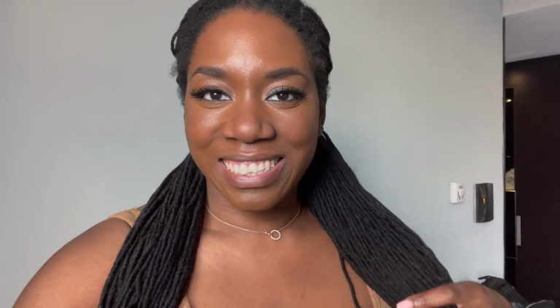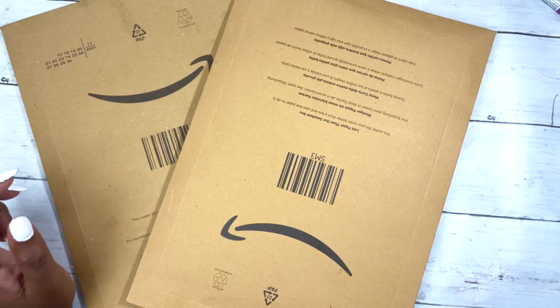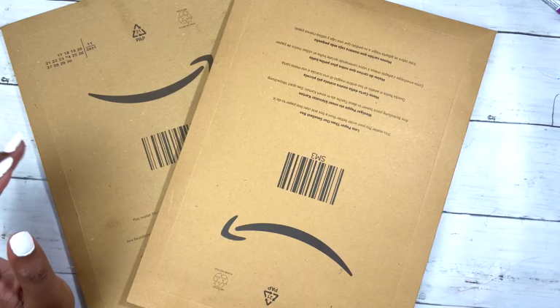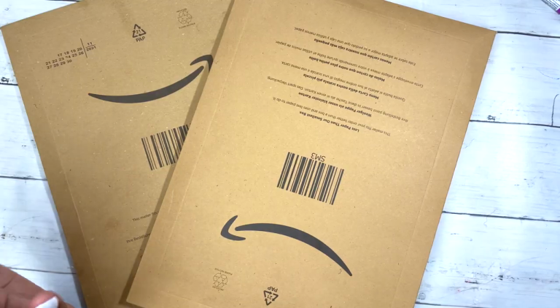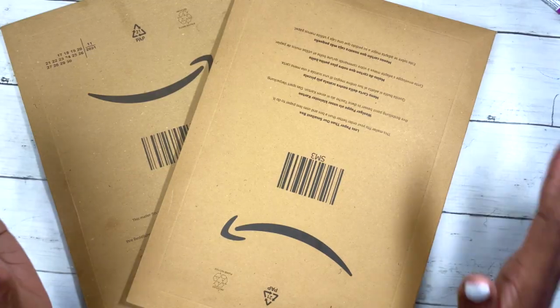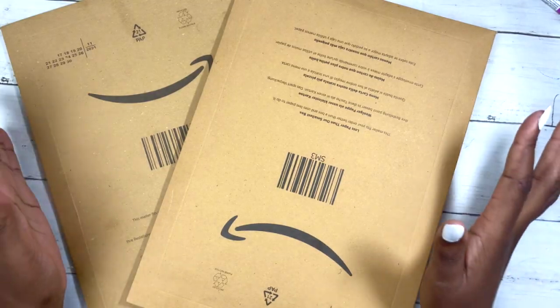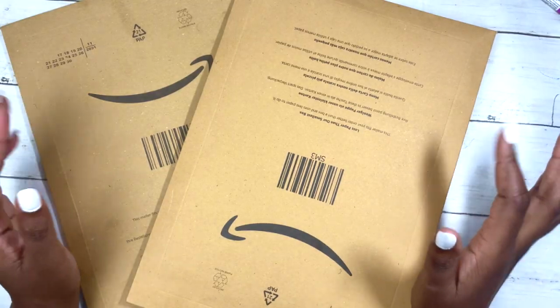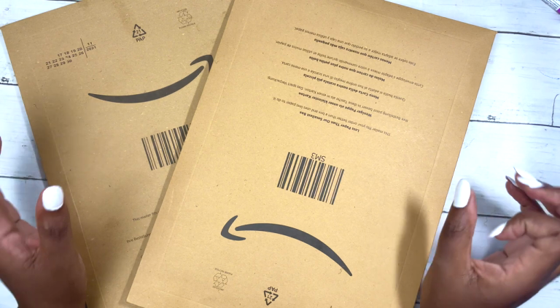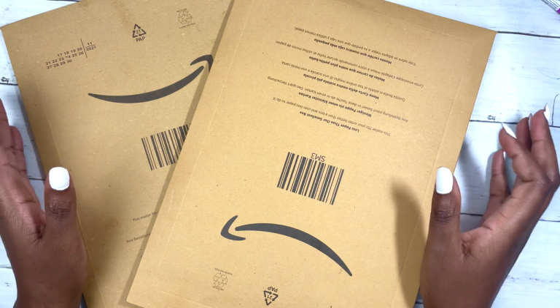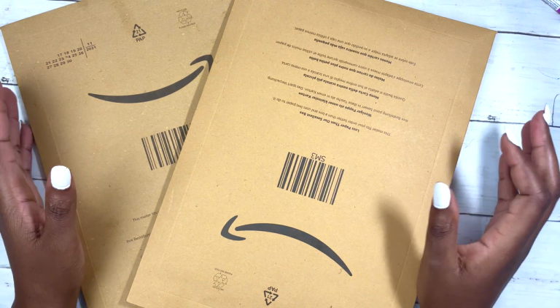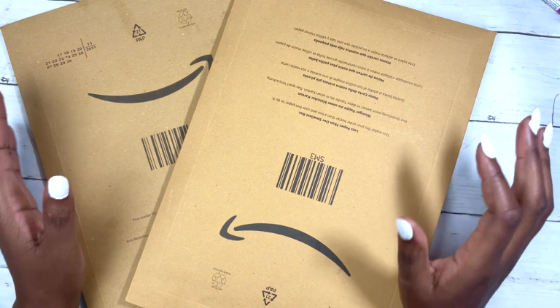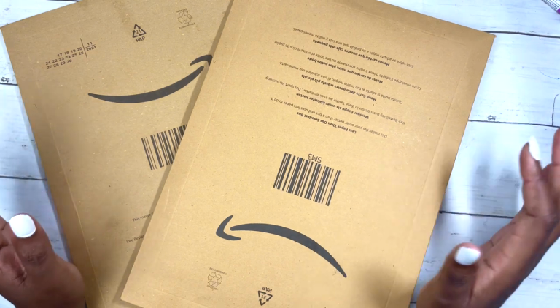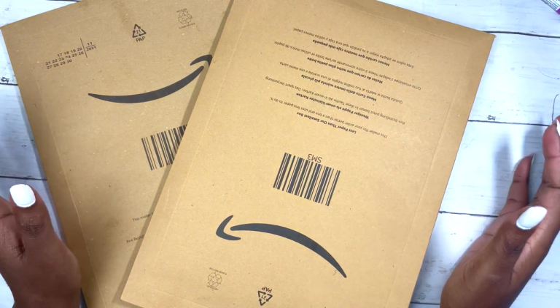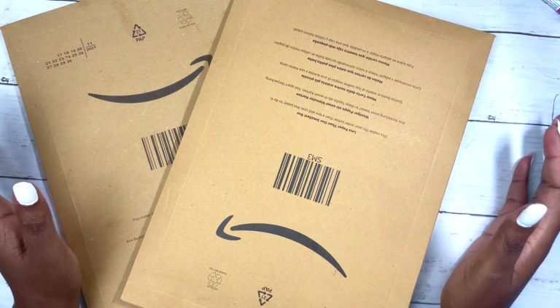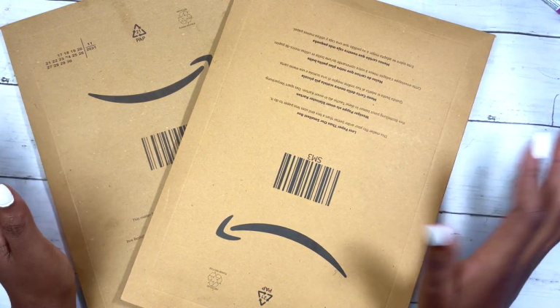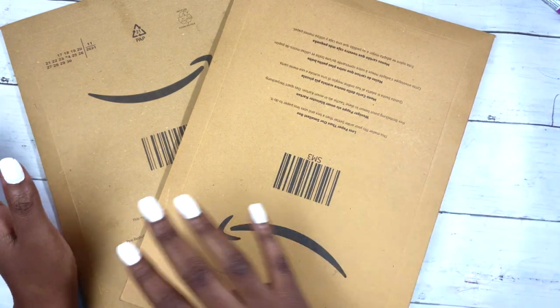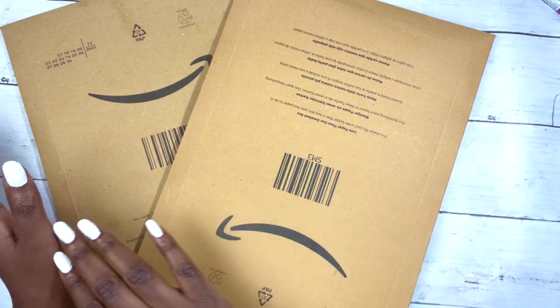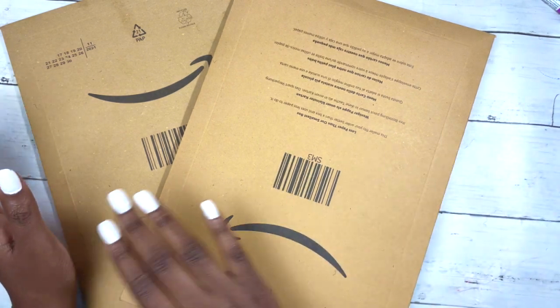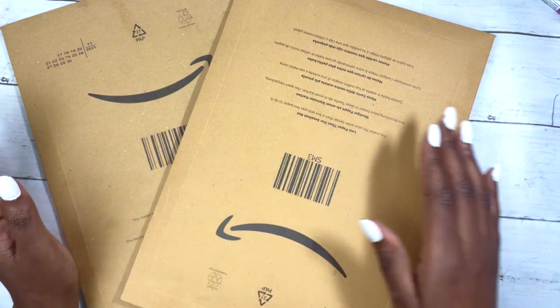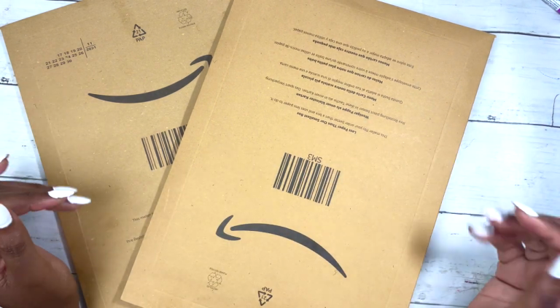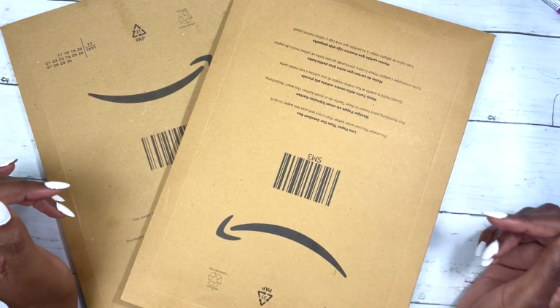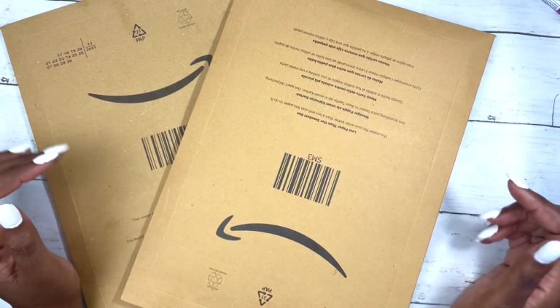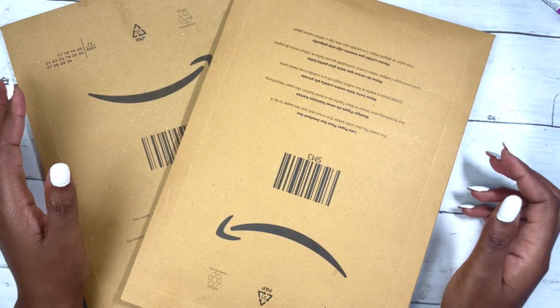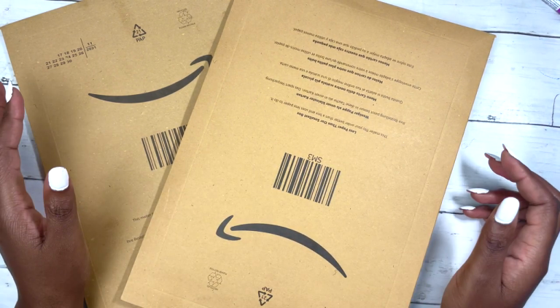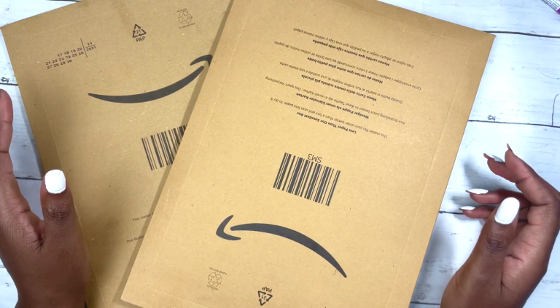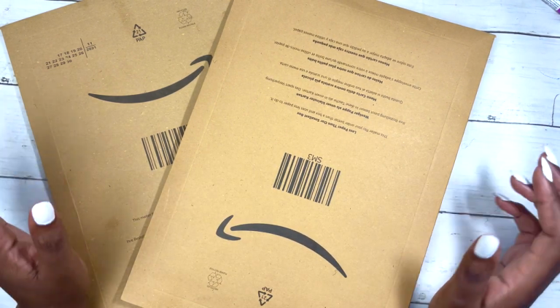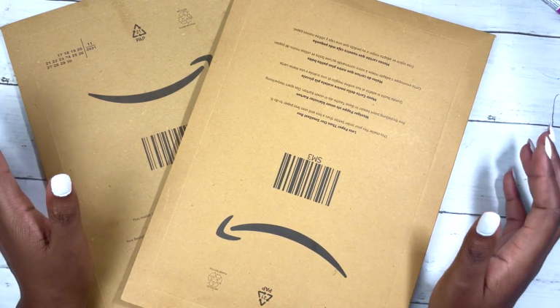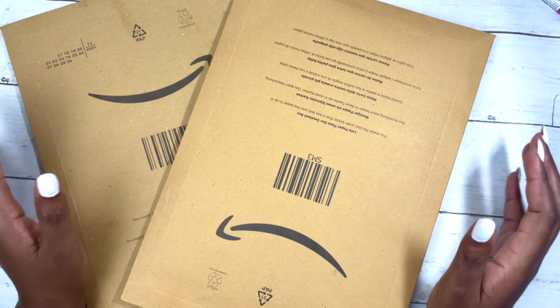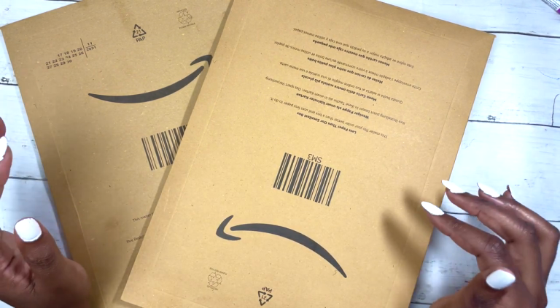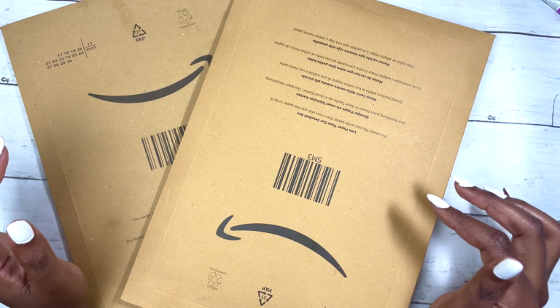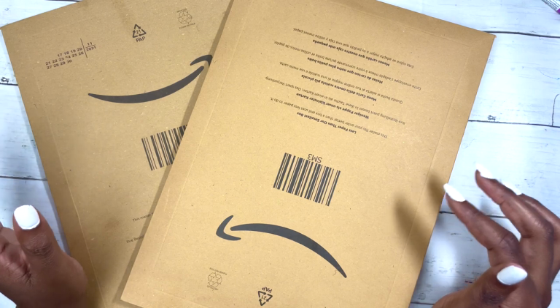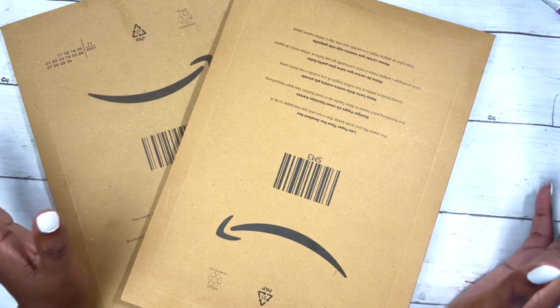I basically want to highlight some amazing Amazon finds and I will leave the links to everything down below in the description for you.